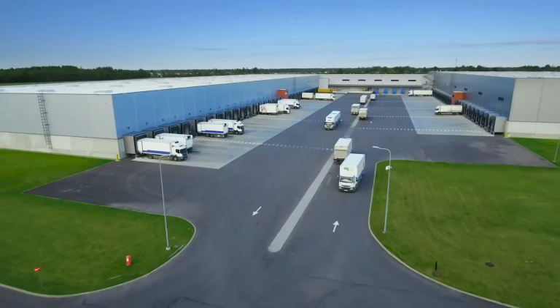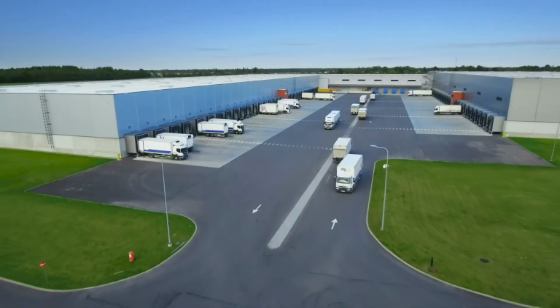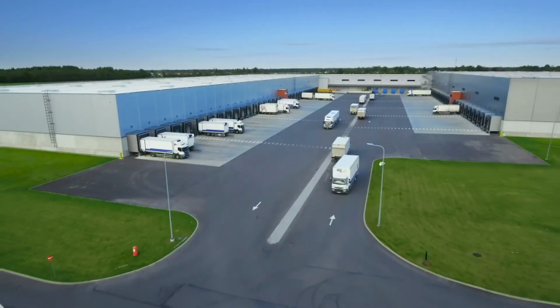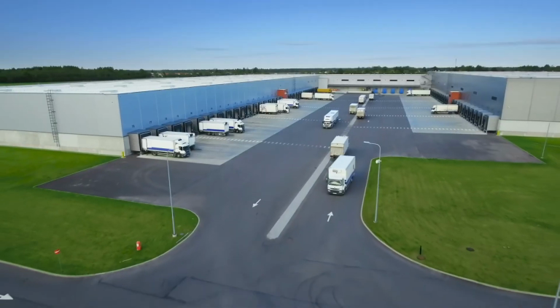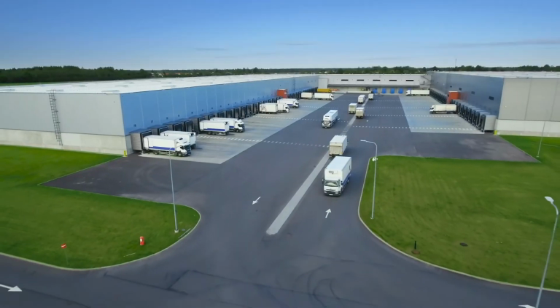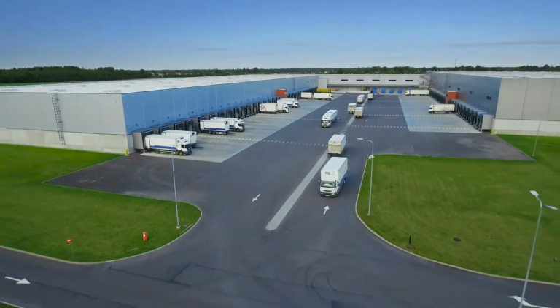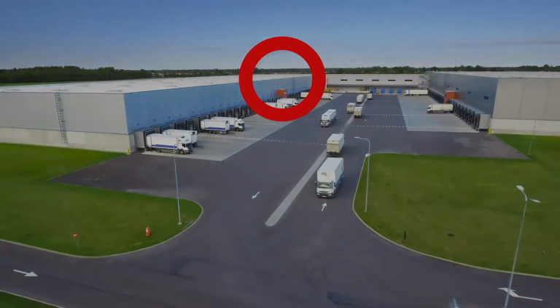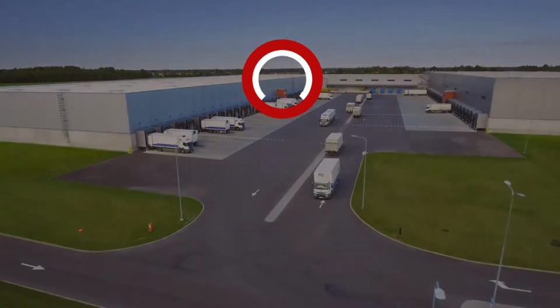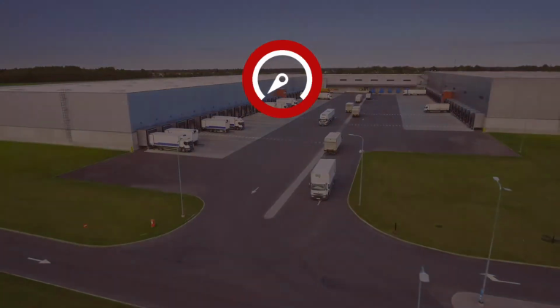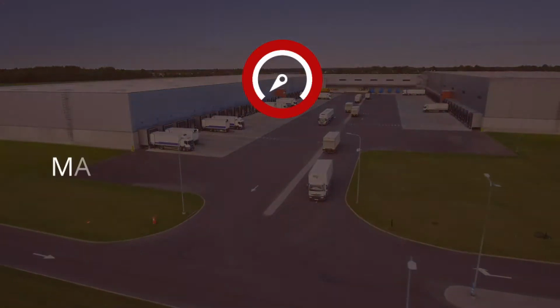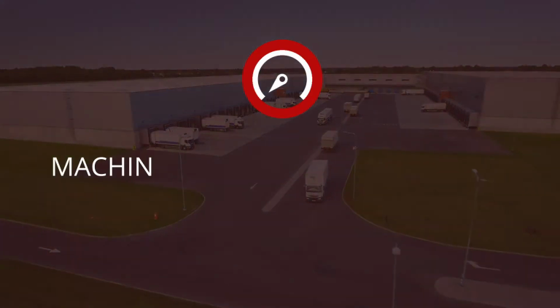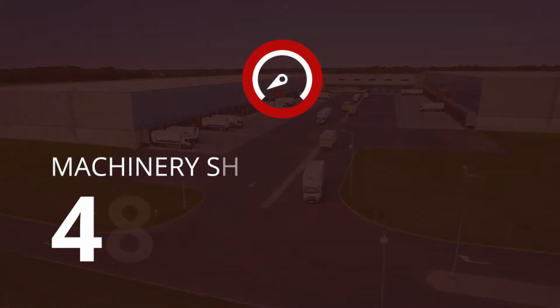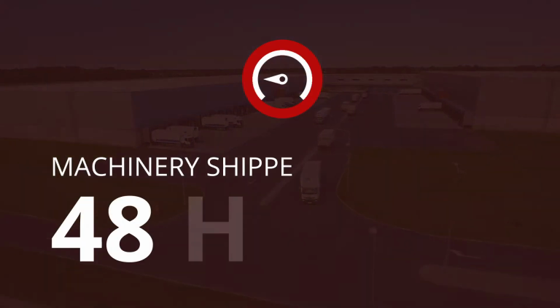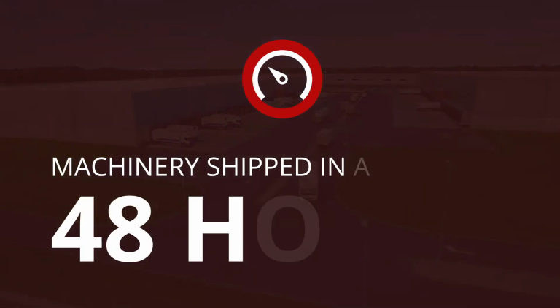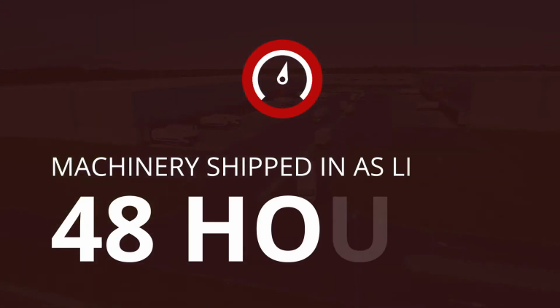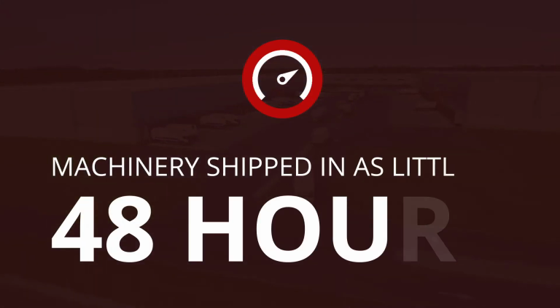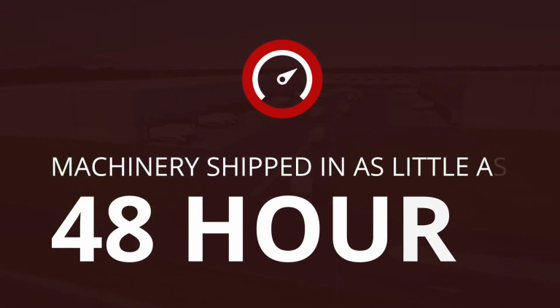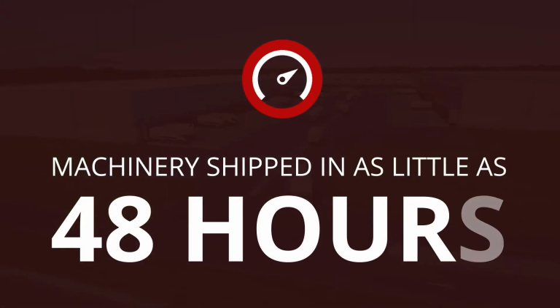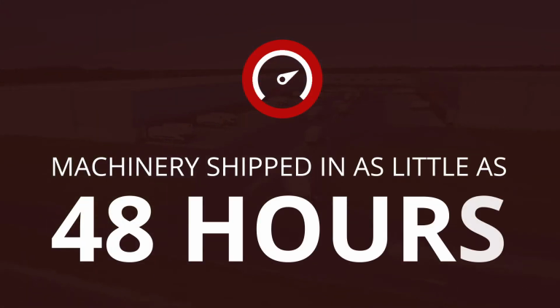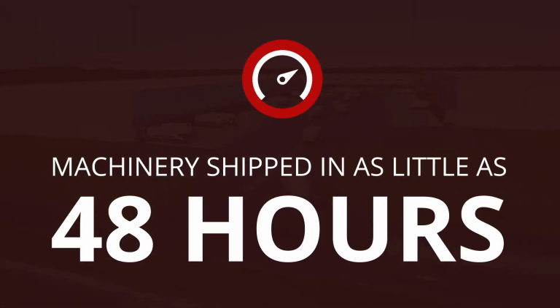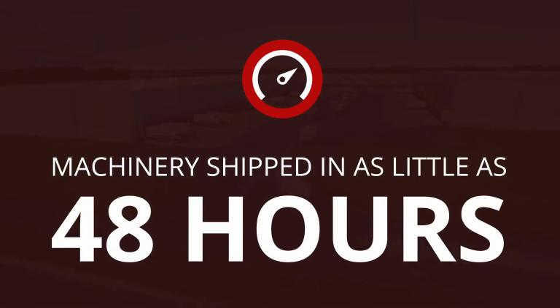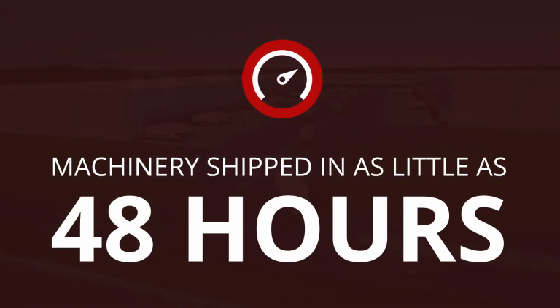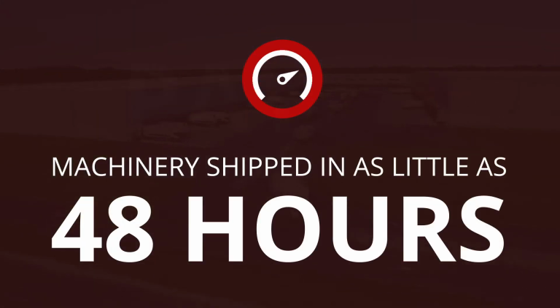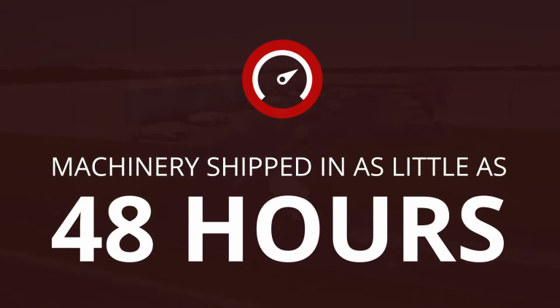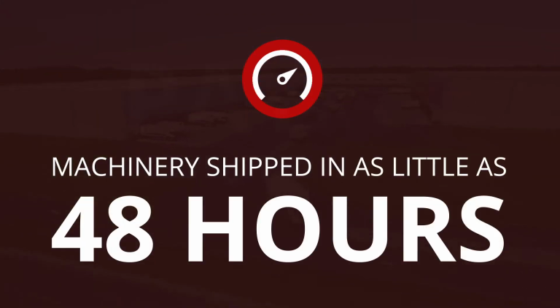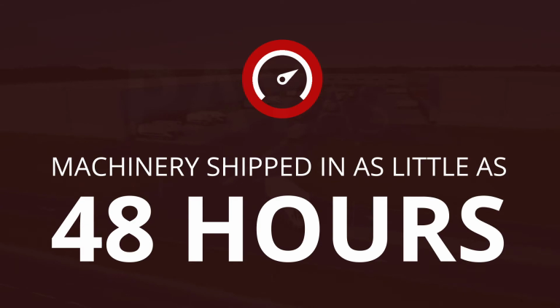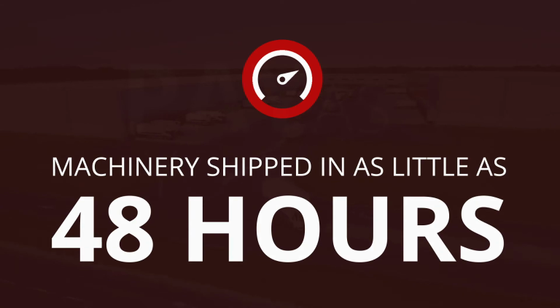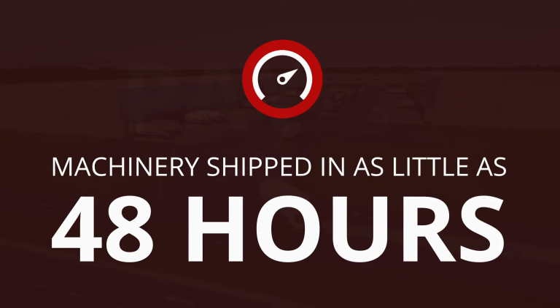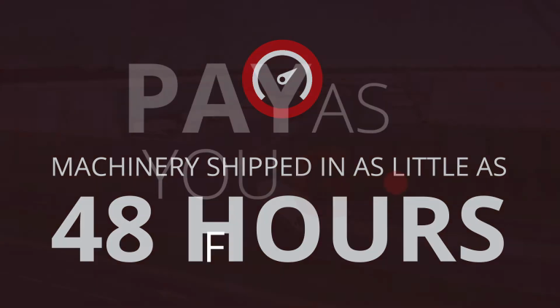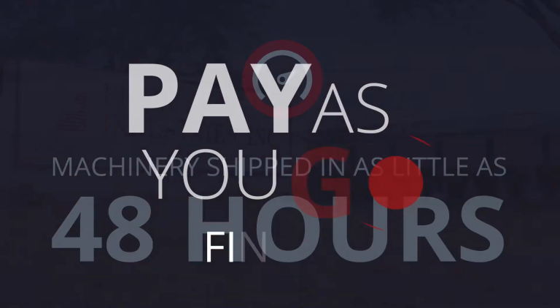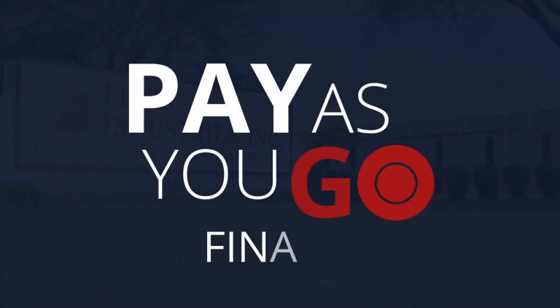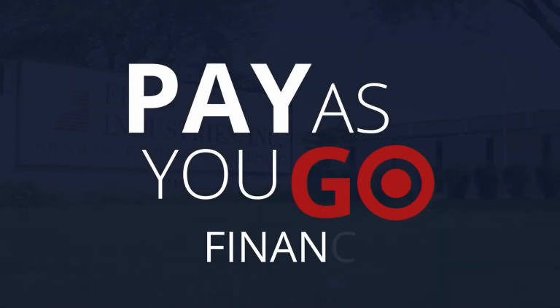Get mixing fast with Frayn's flexible financing and industry leading speed to market capabilities.